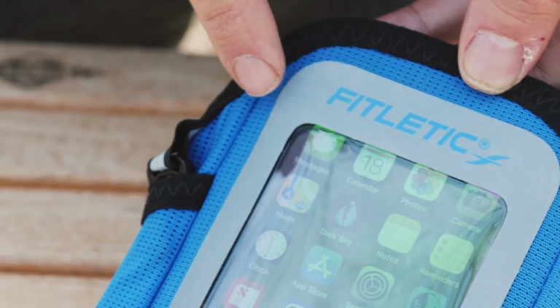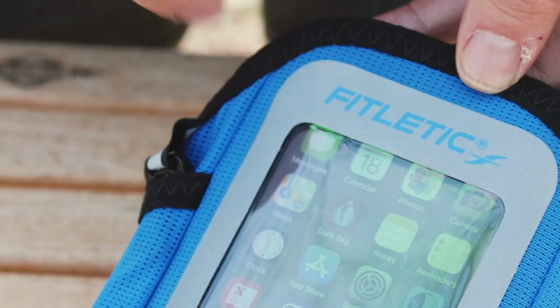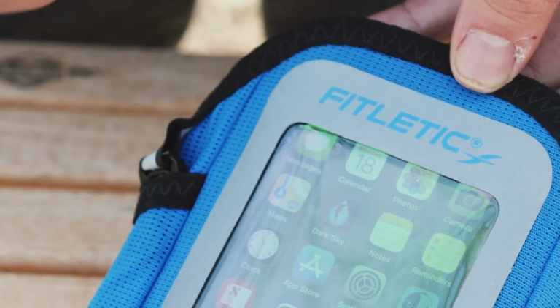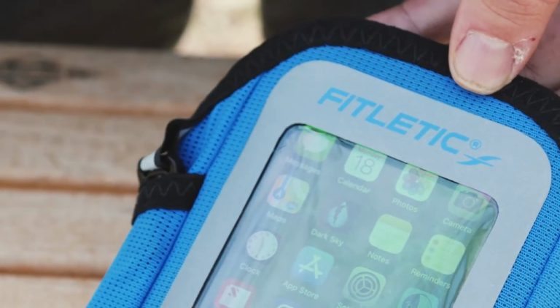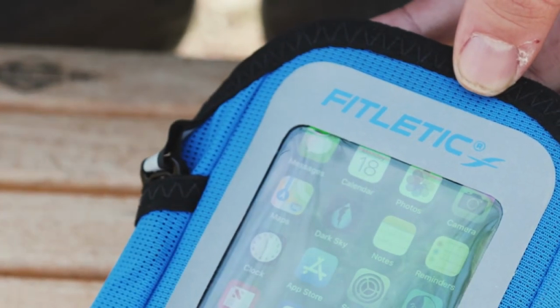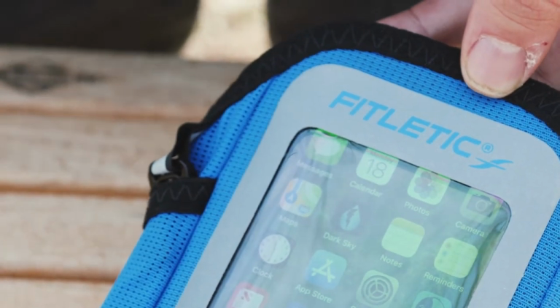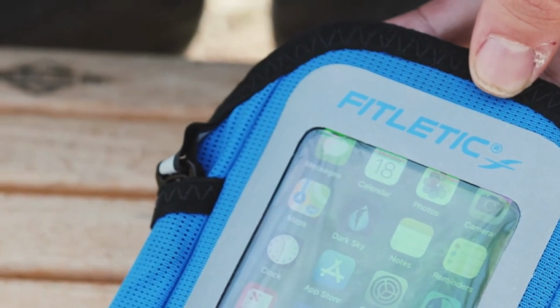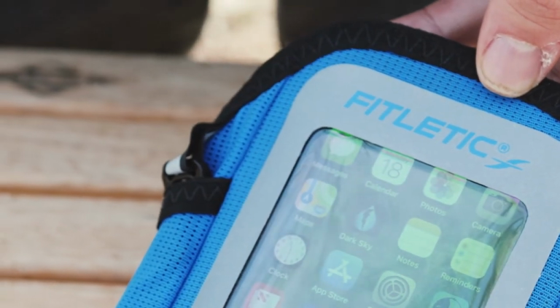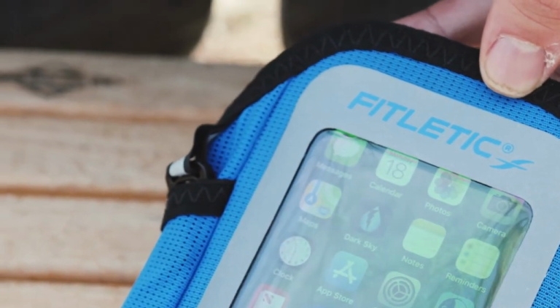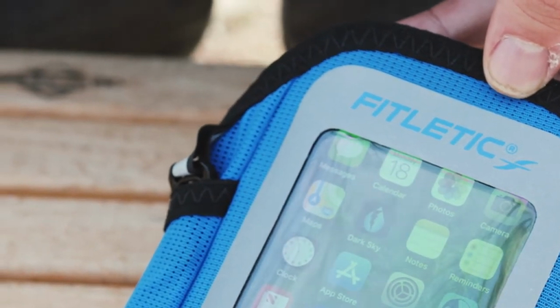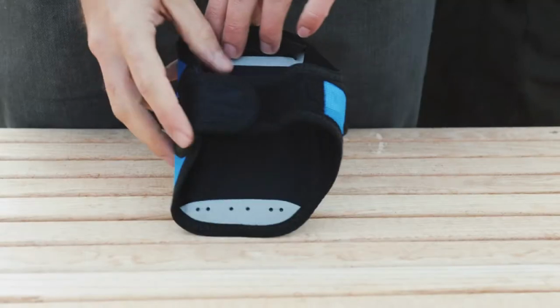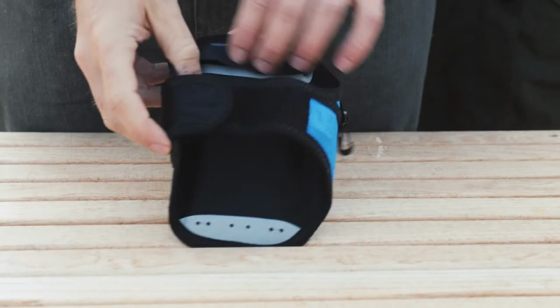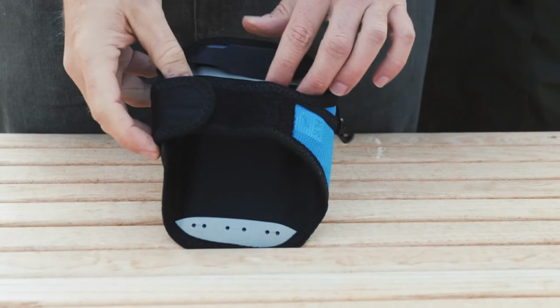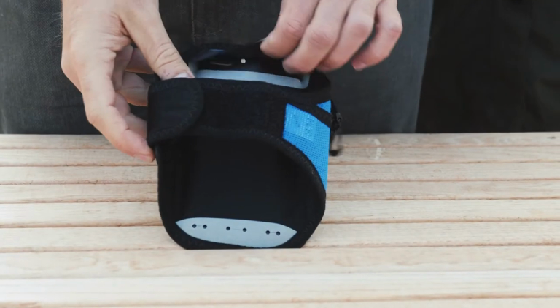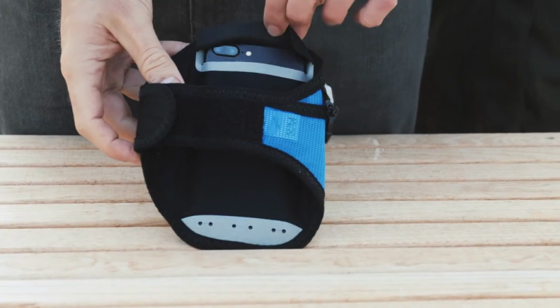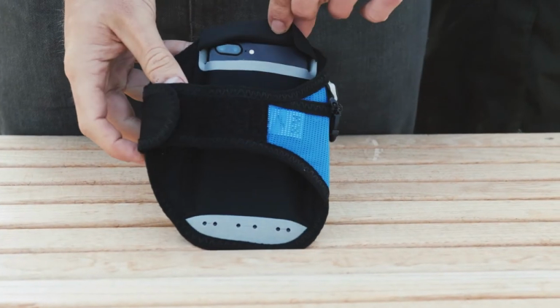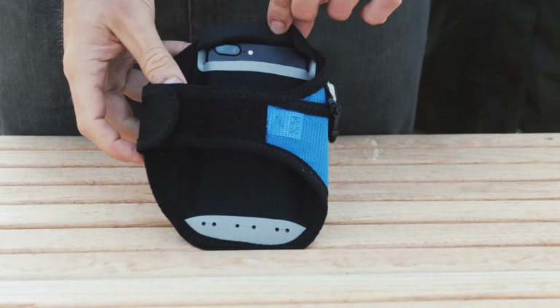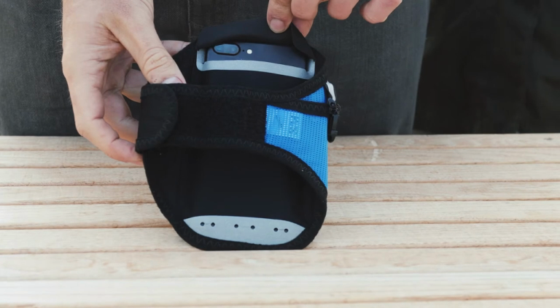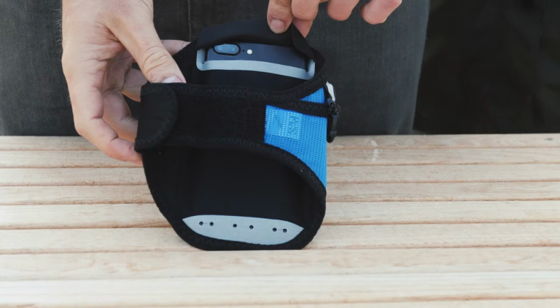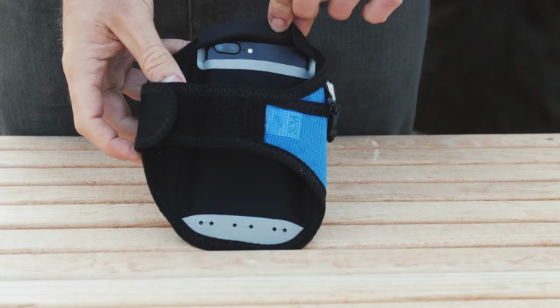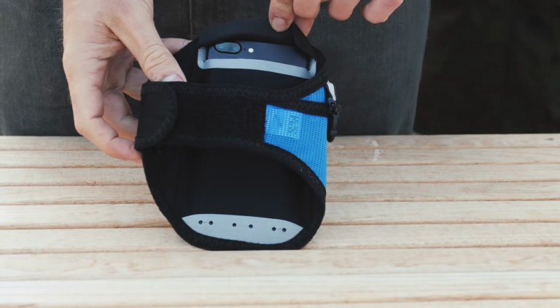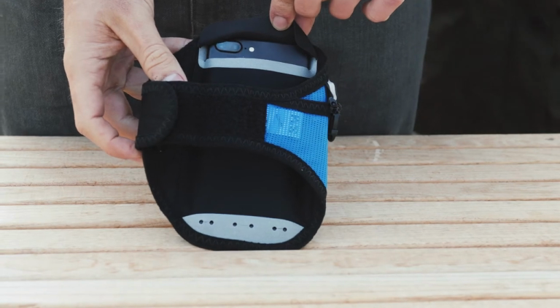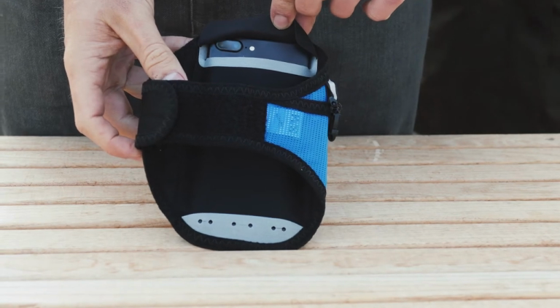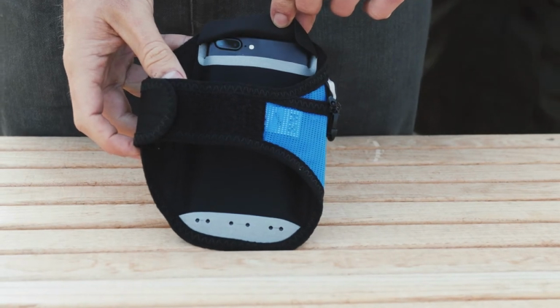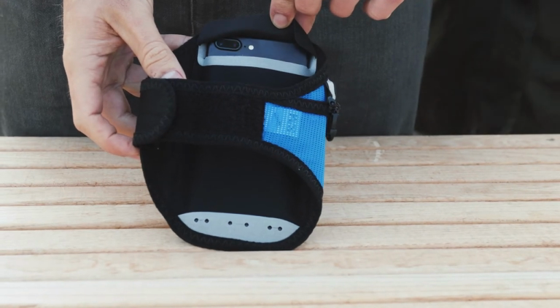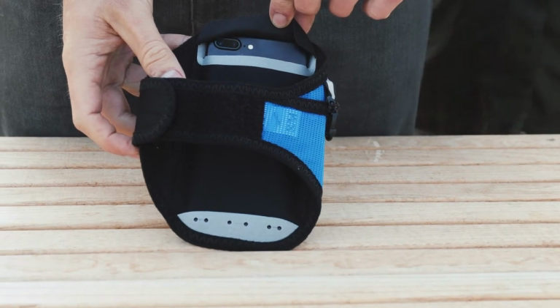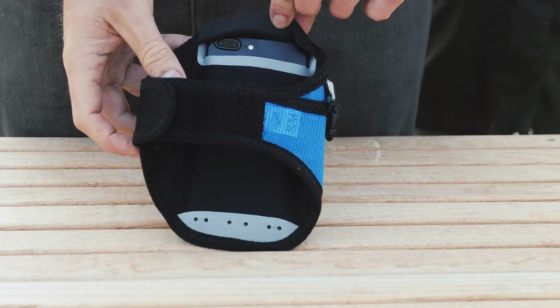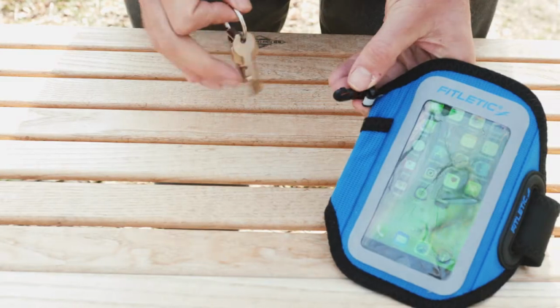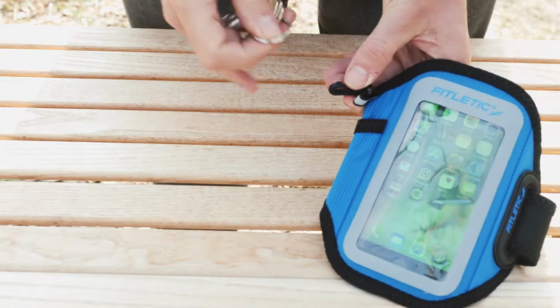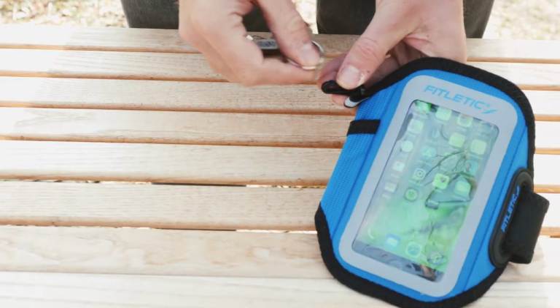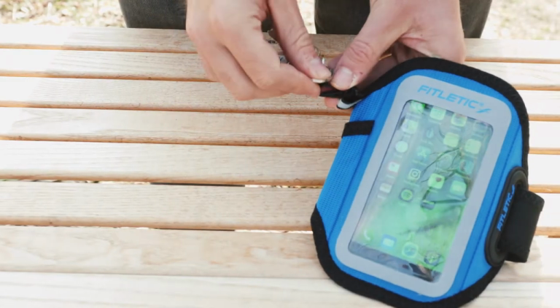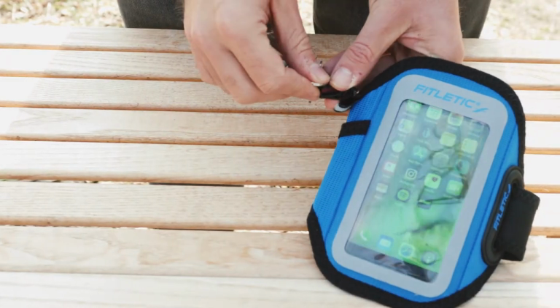Do you like to run with your ID, cash, and keys? Us too. That's why we made sure to include an exterior pocket and an easy access key clip.